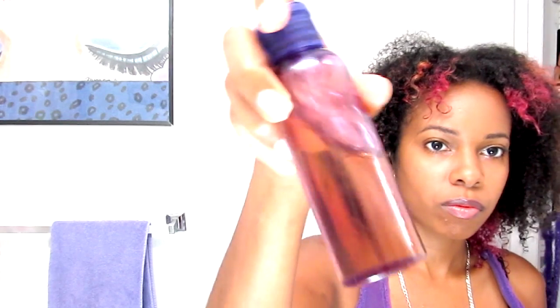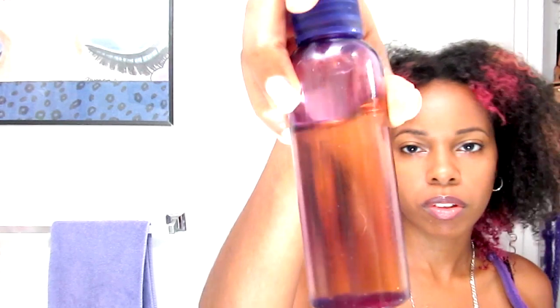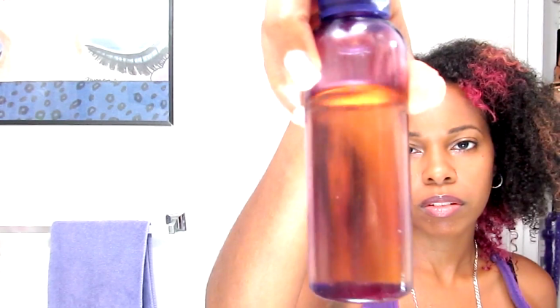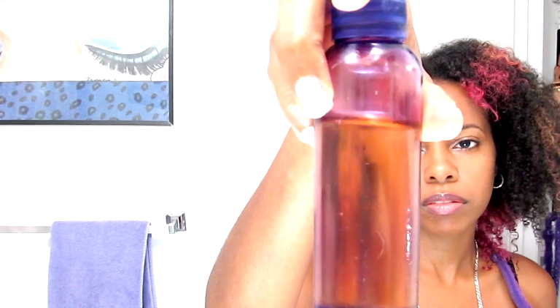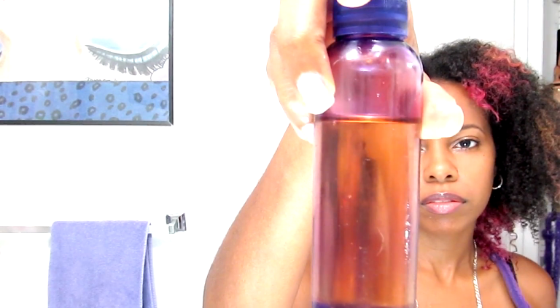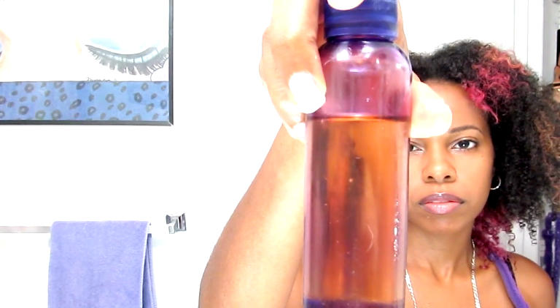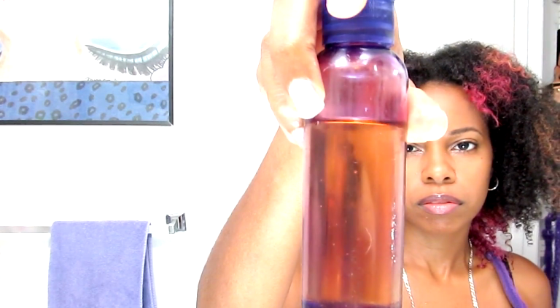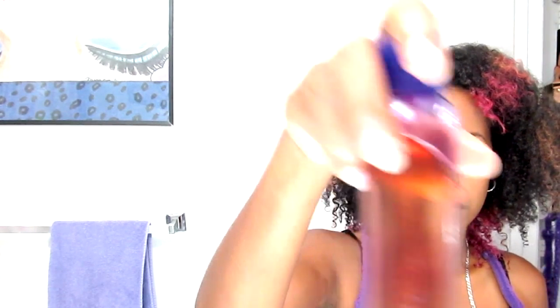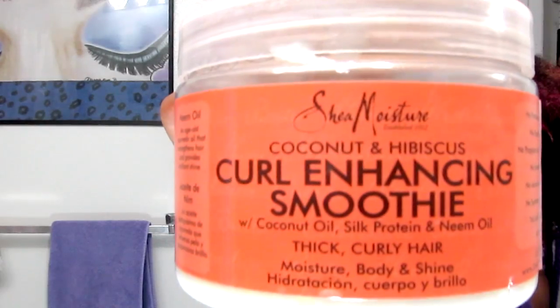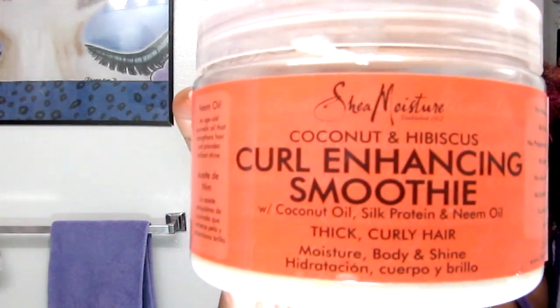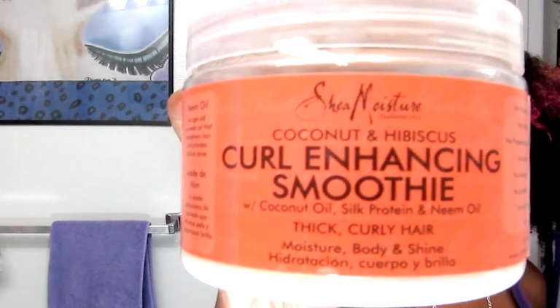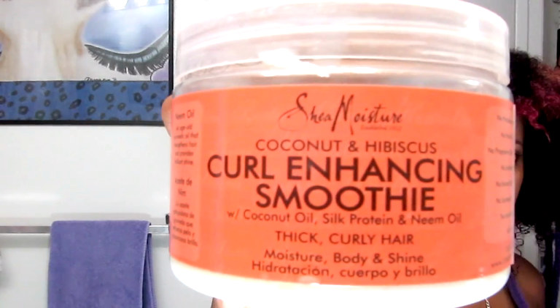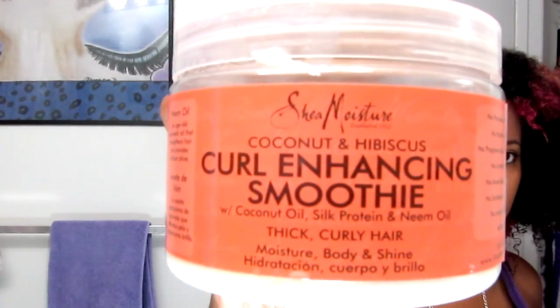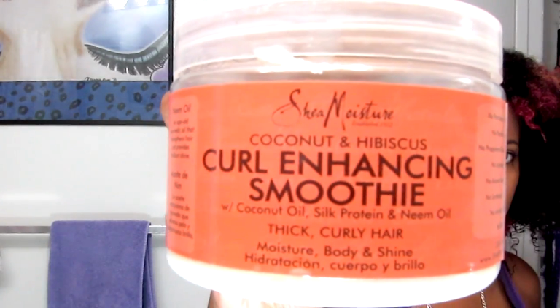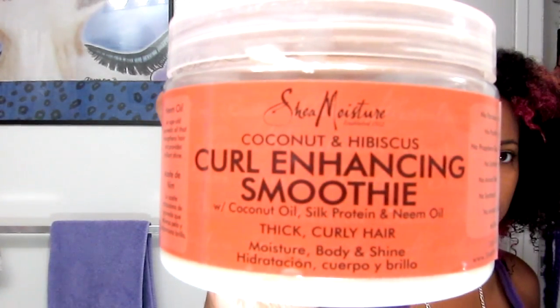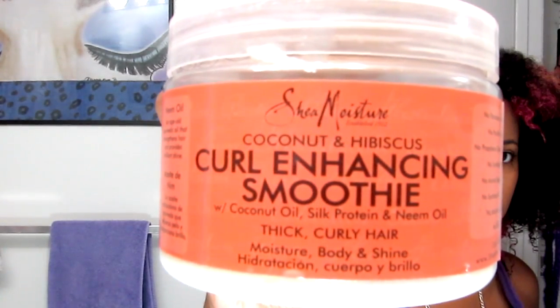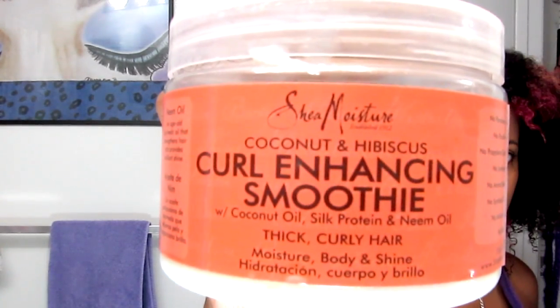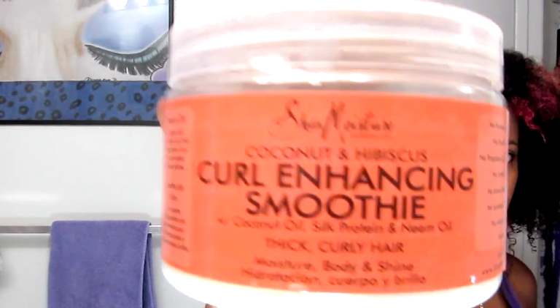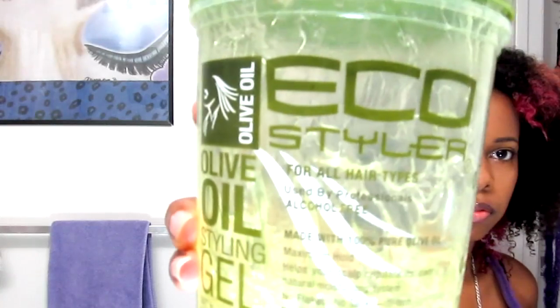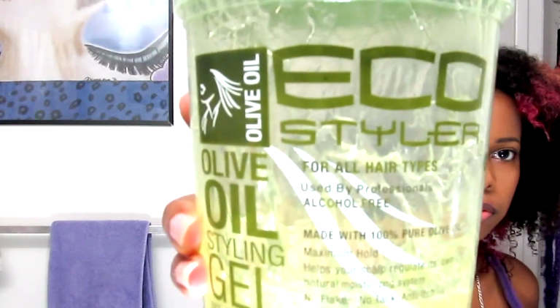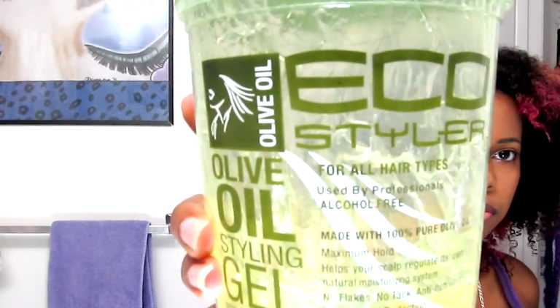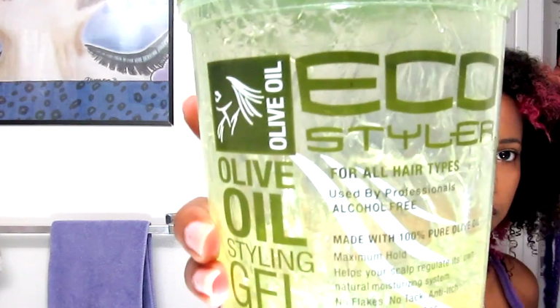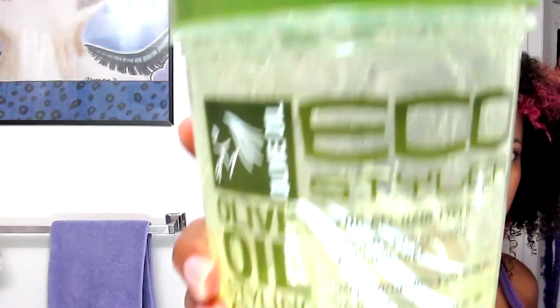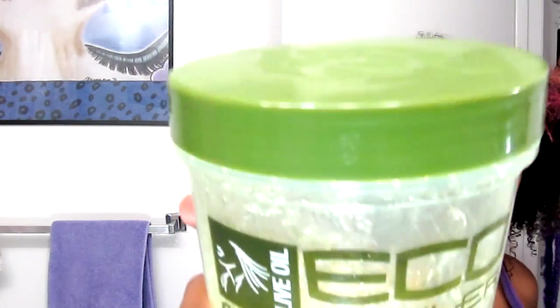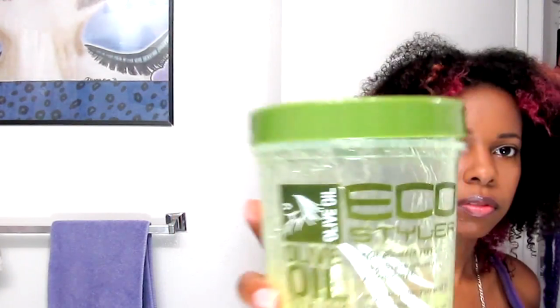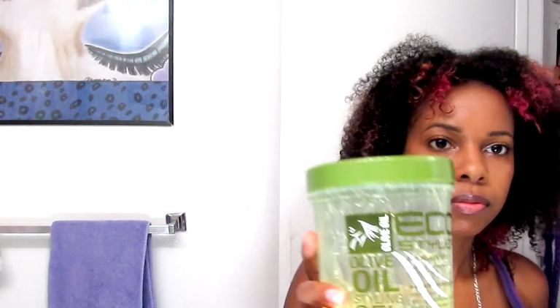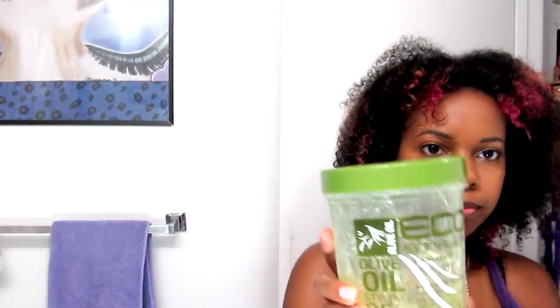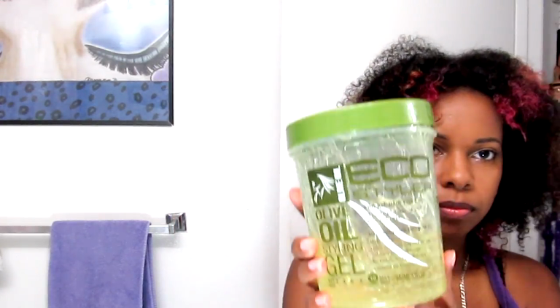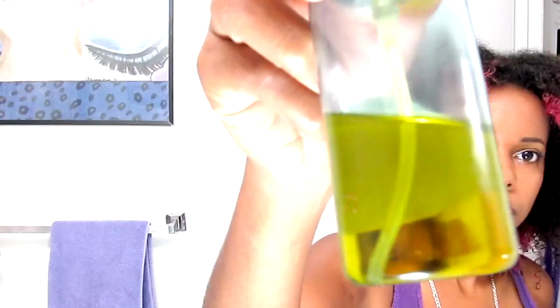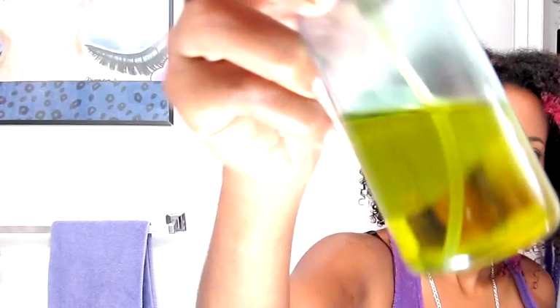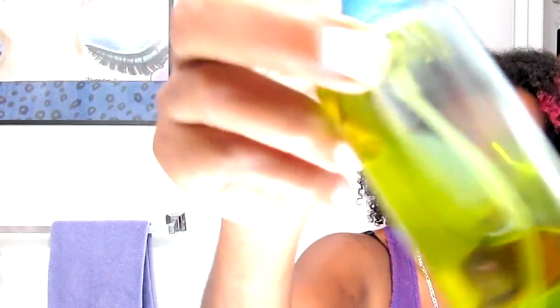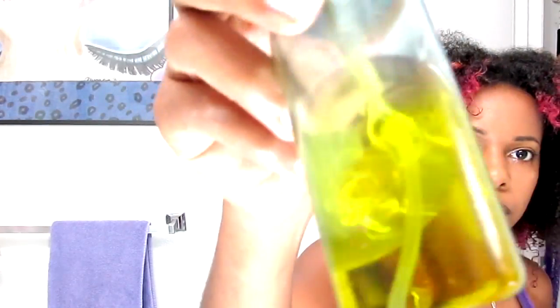The products I'm using are coconut oil, Shea Moisture Curl Enhancing Smoothie, Eco Styler Gel with olive oil, and olive oil.